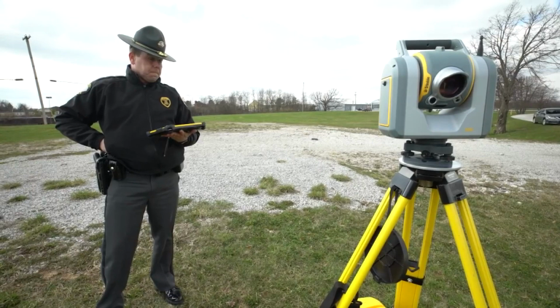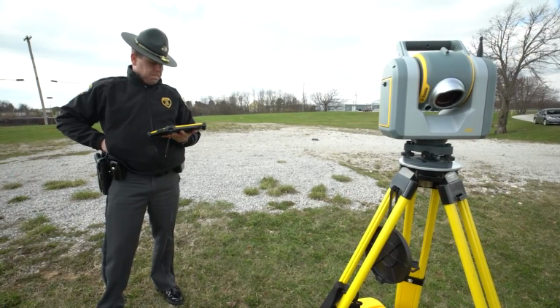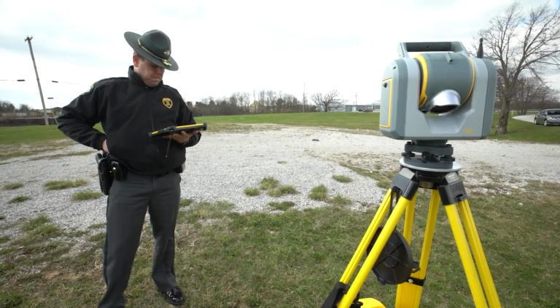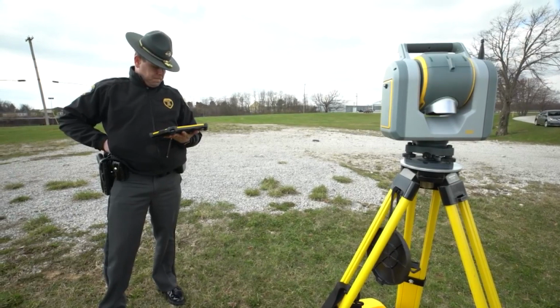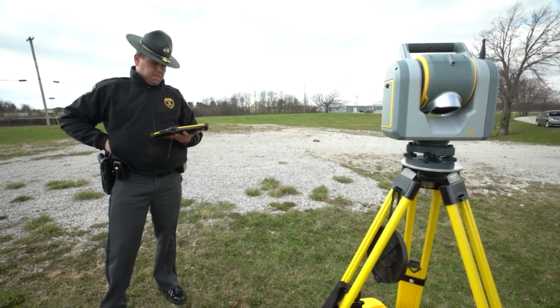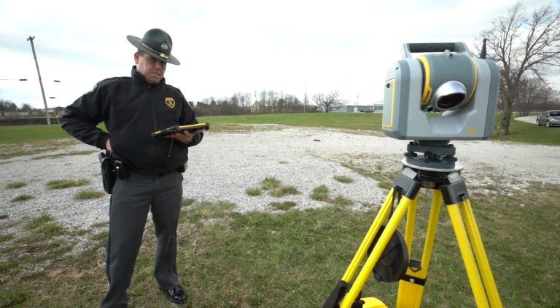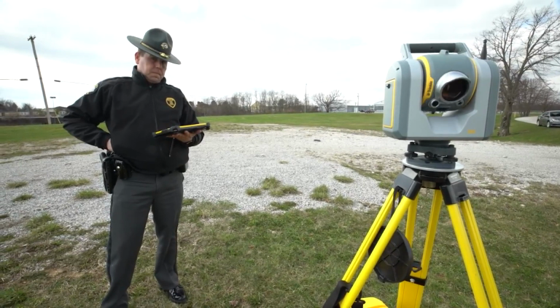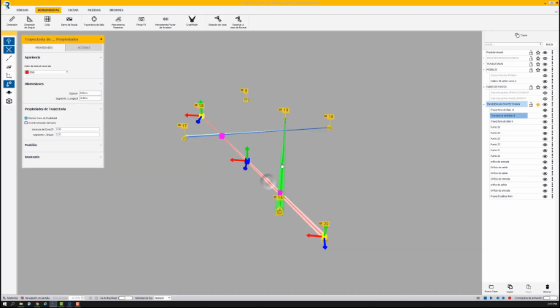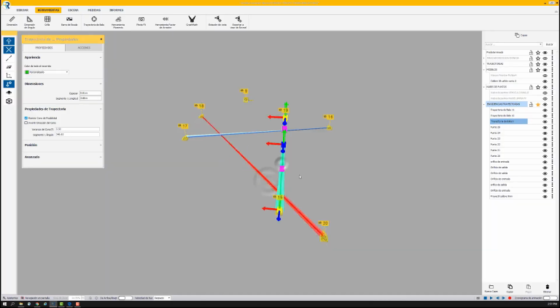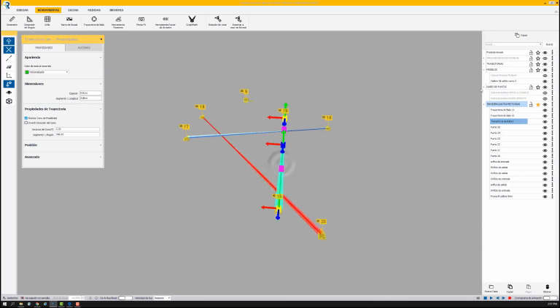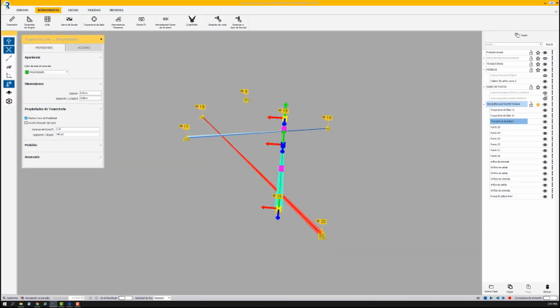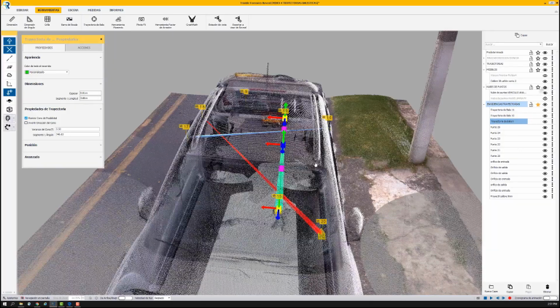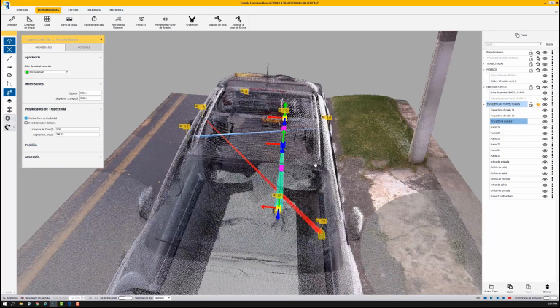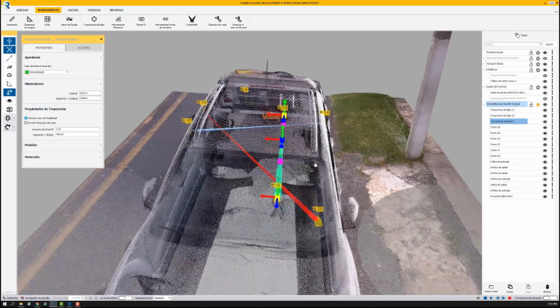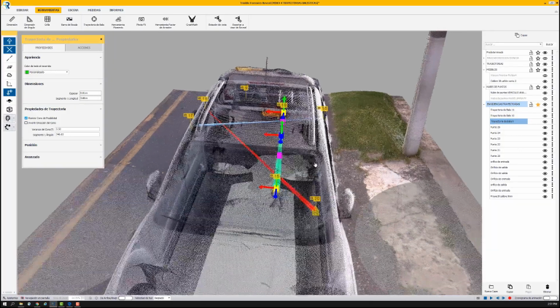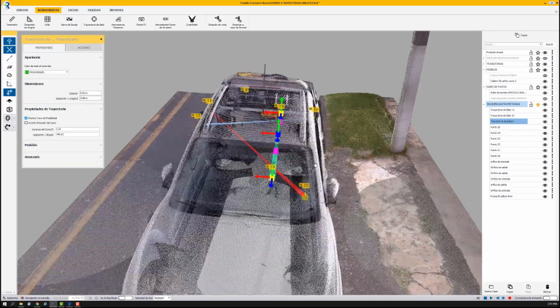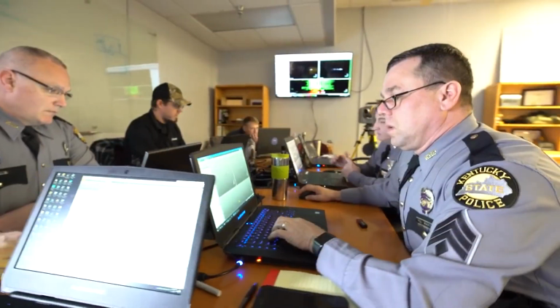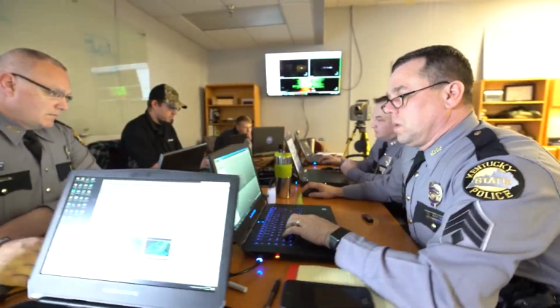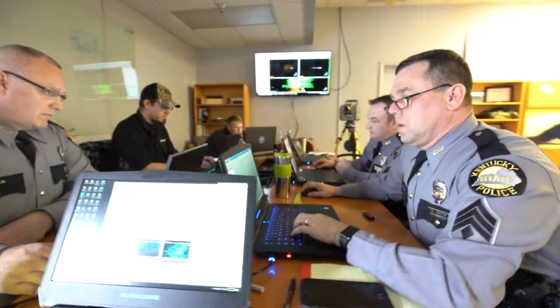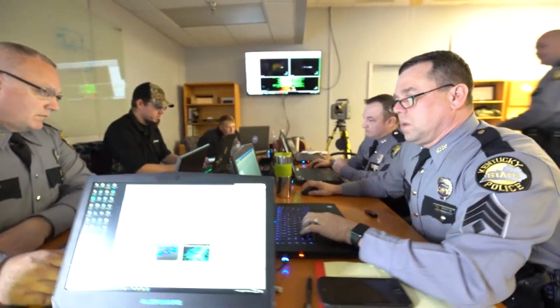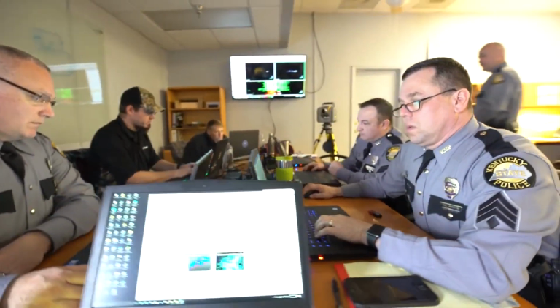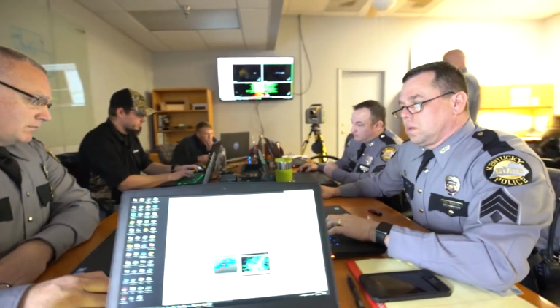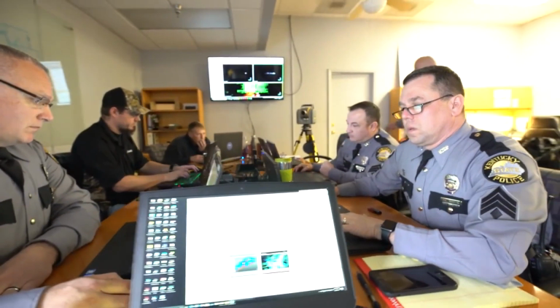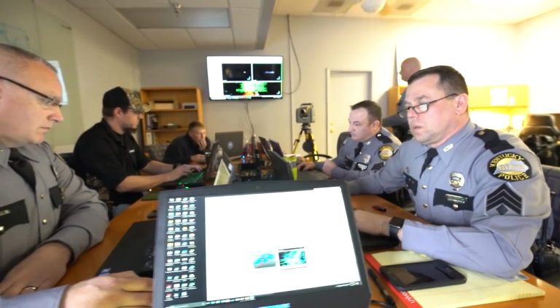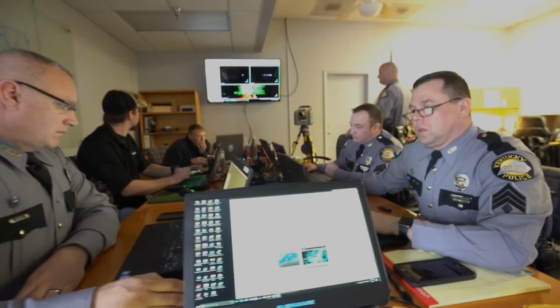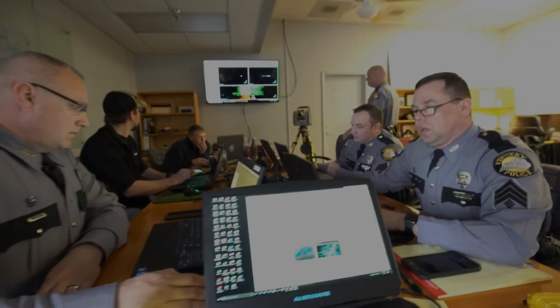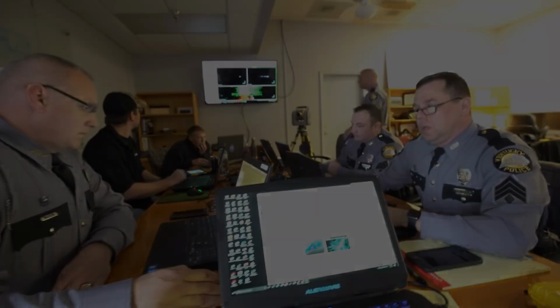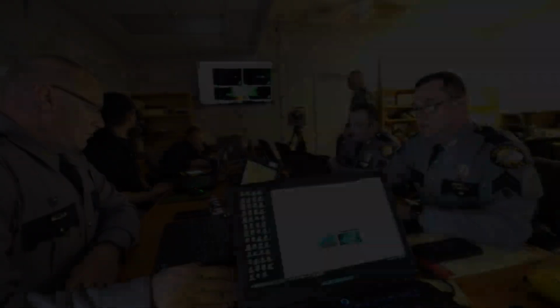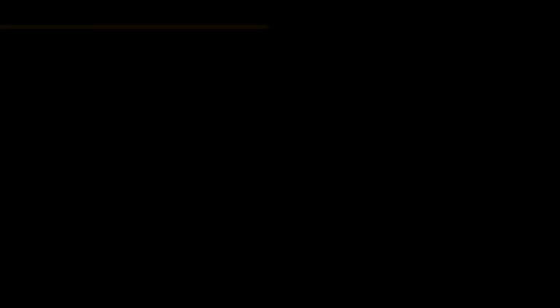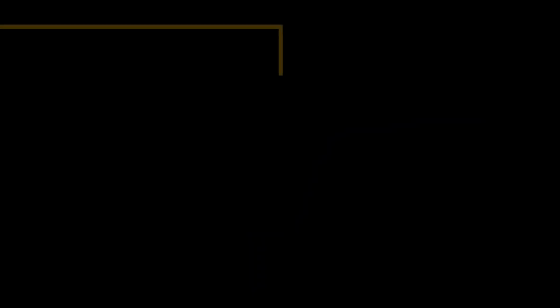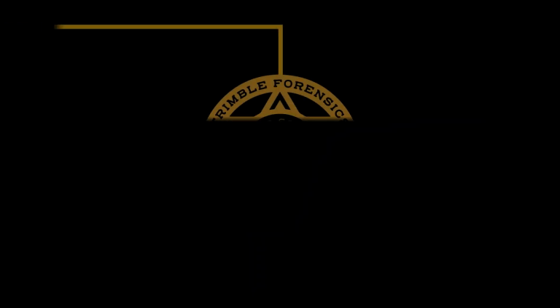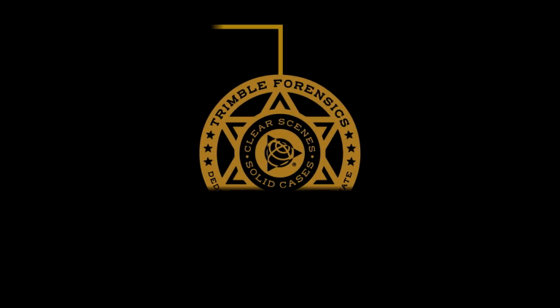Capture the data, reveal the truth, showcase the evidence. Trimble Forensics software.